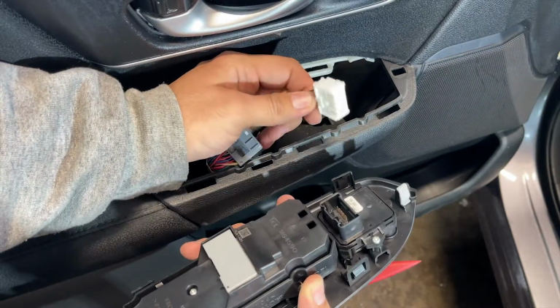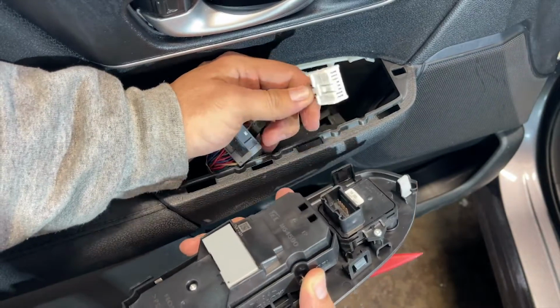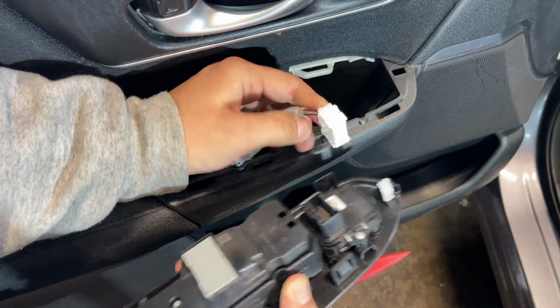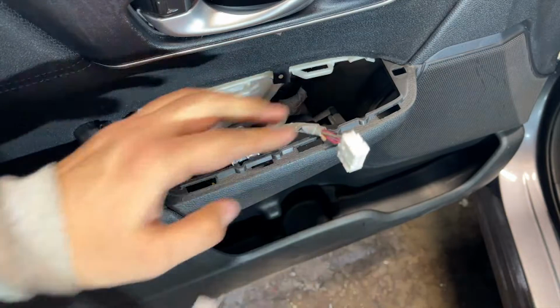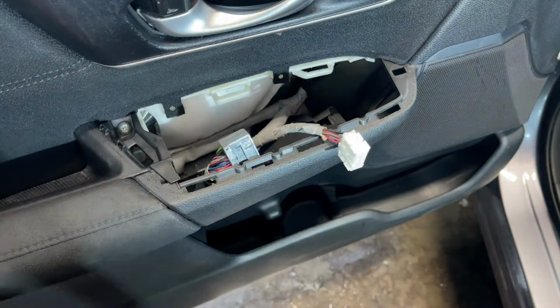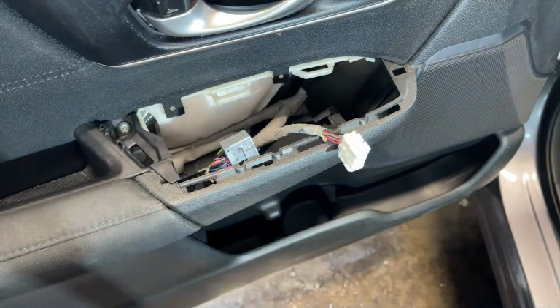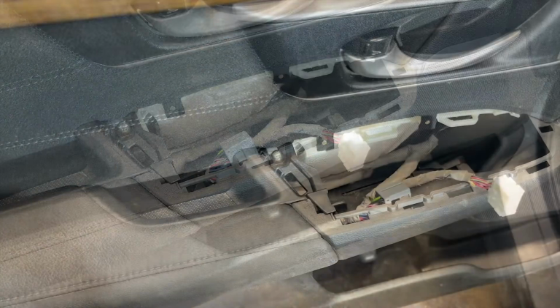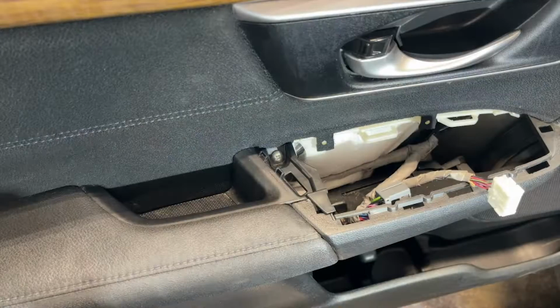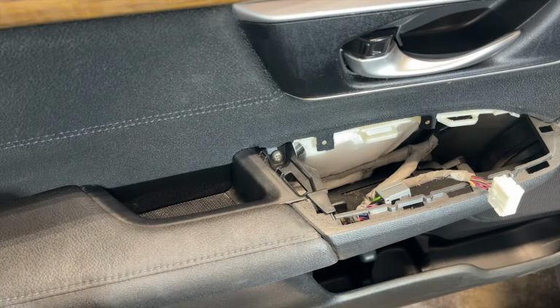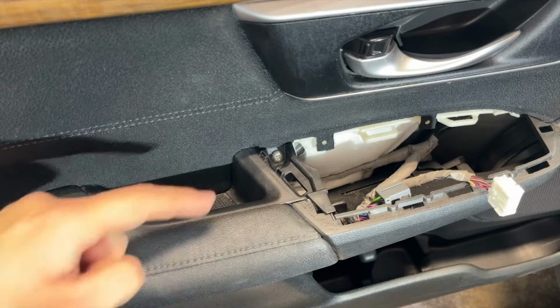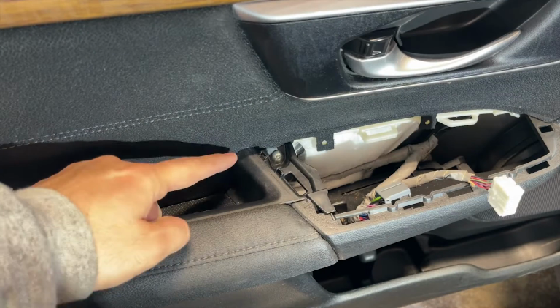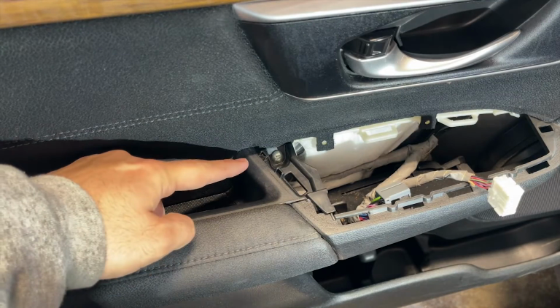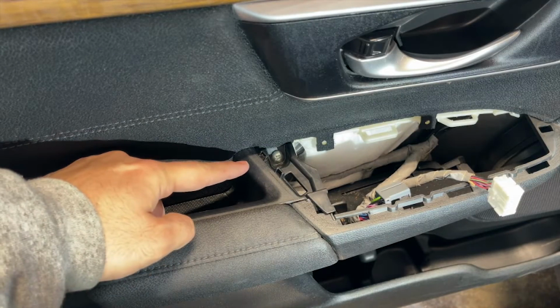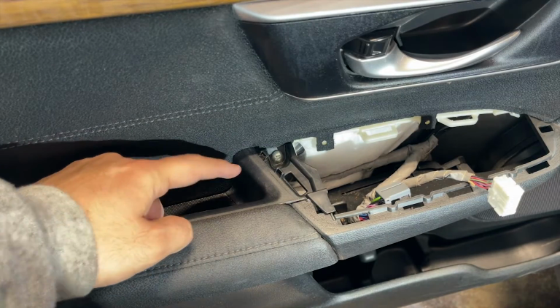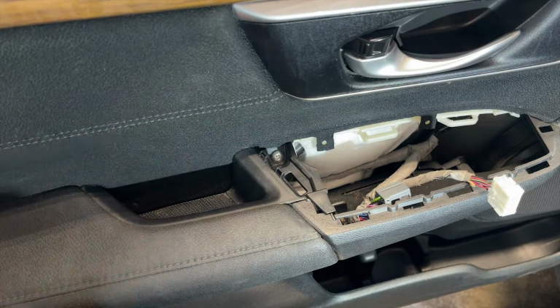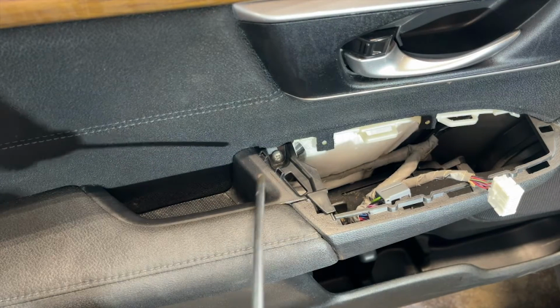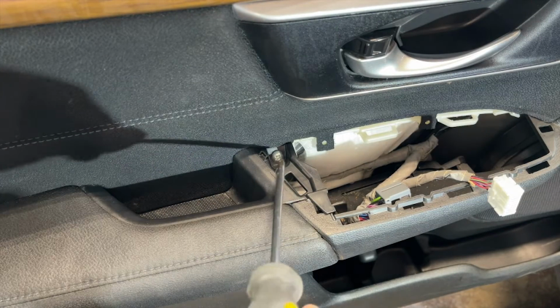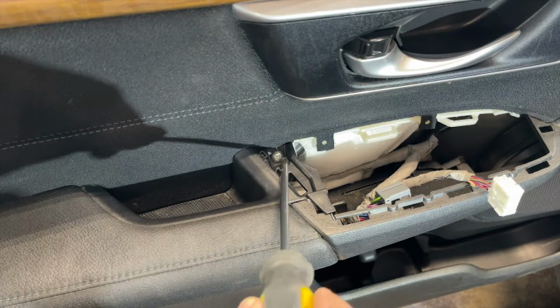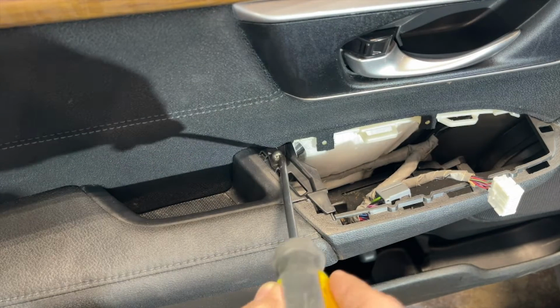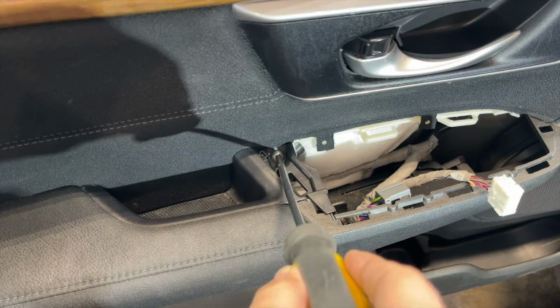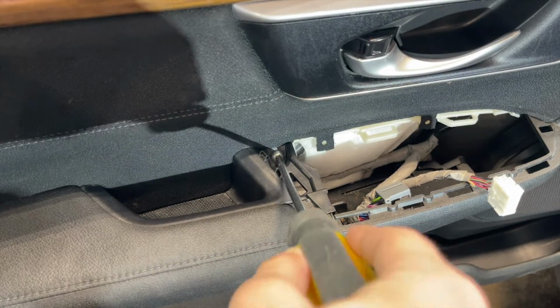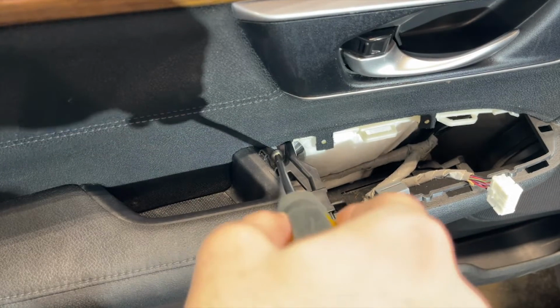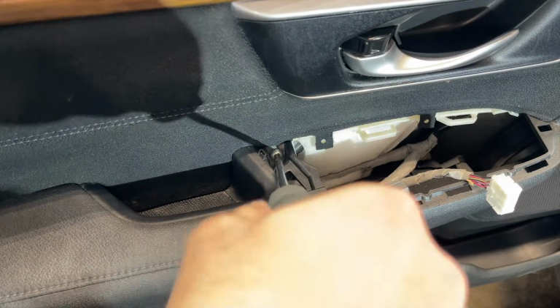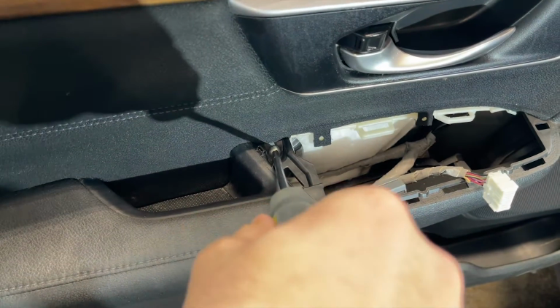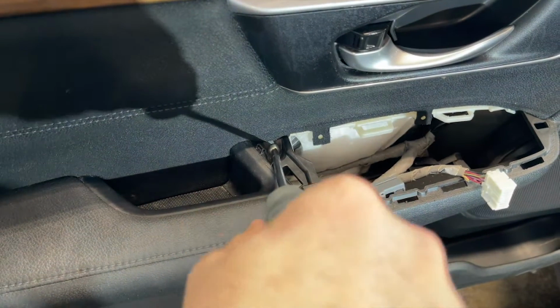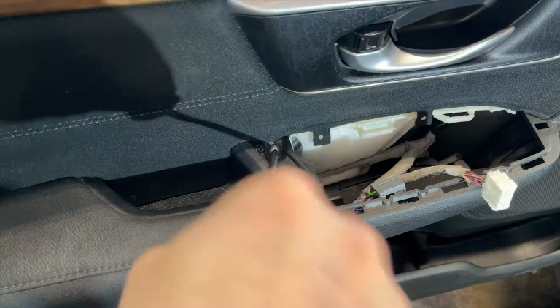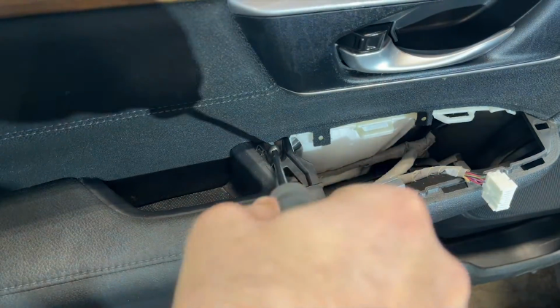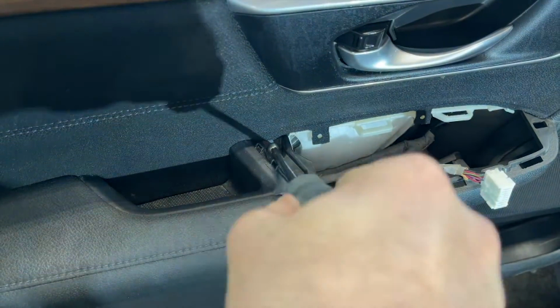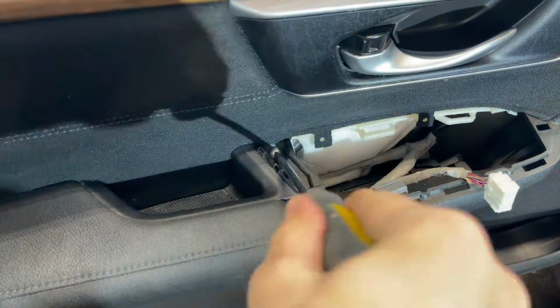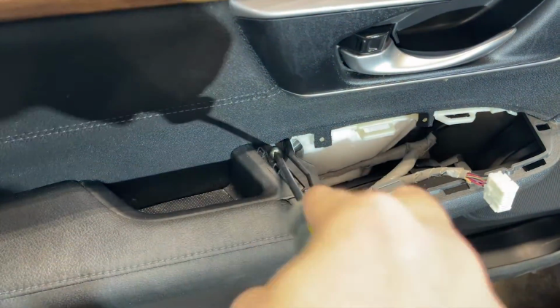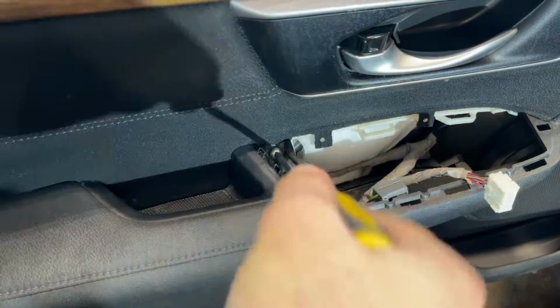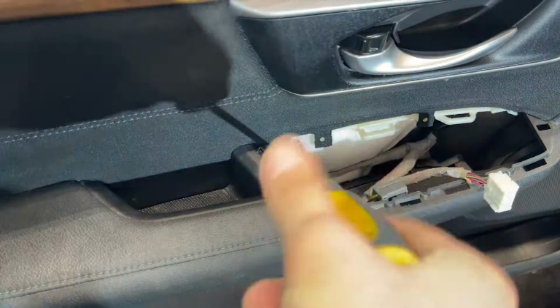Once both plugs are out, now we will take out a screw which is behind the door switch cover. I'll be using a Phillips screwdriver to take the screw out.